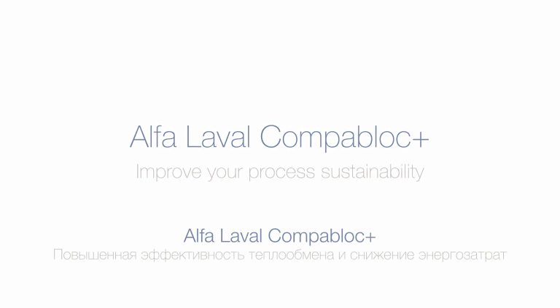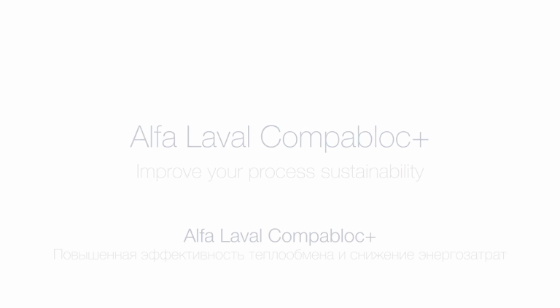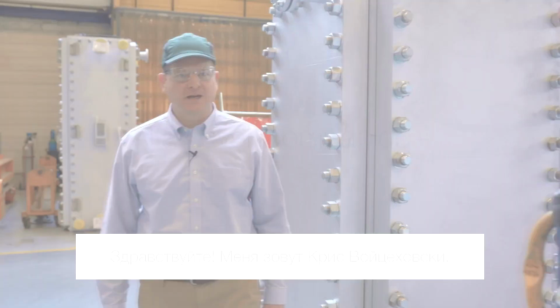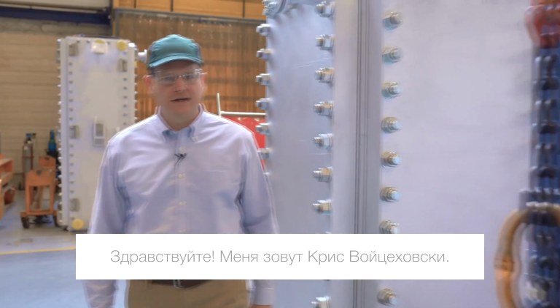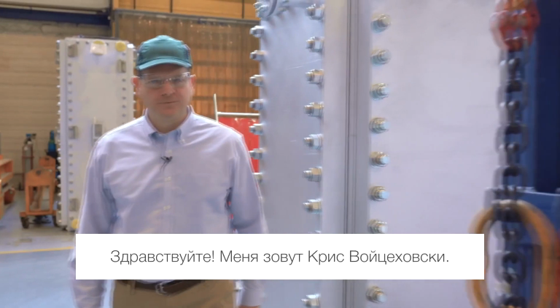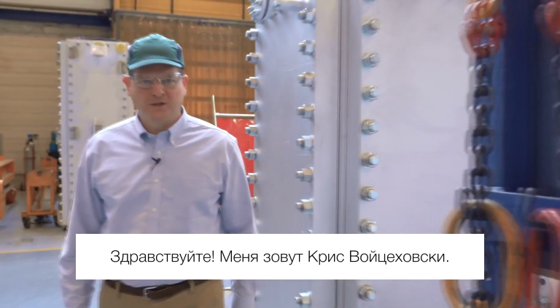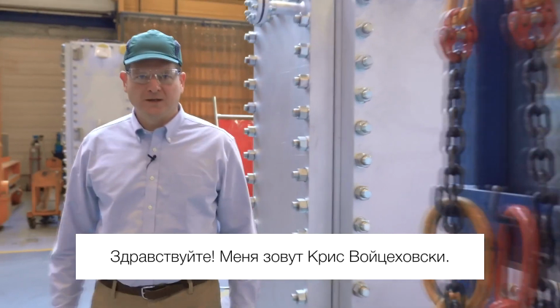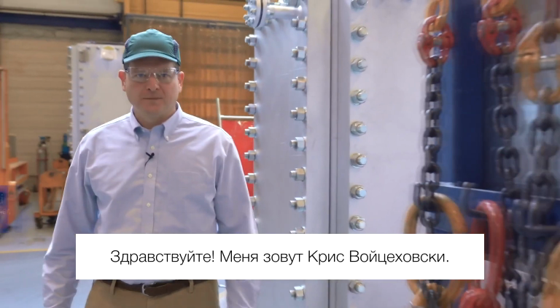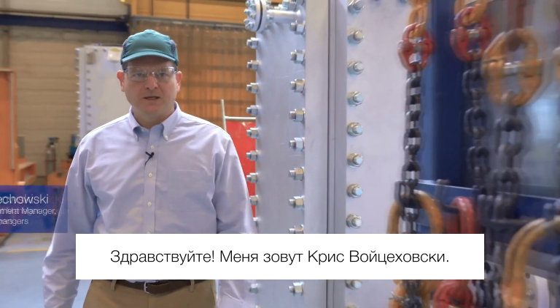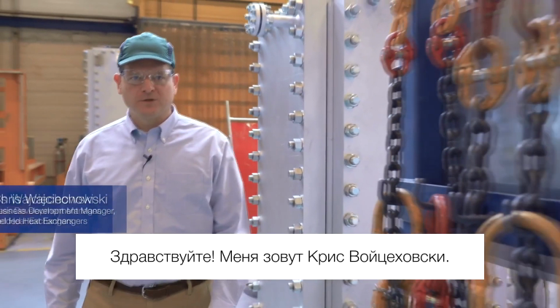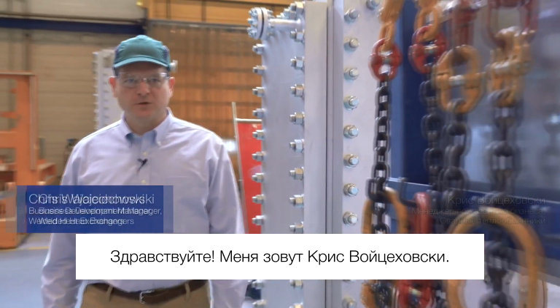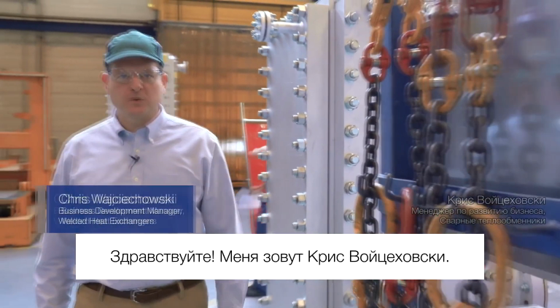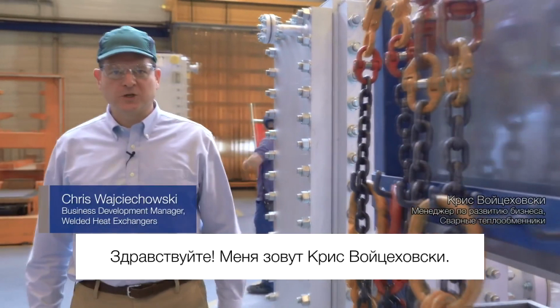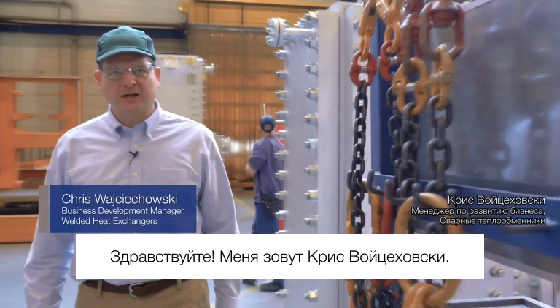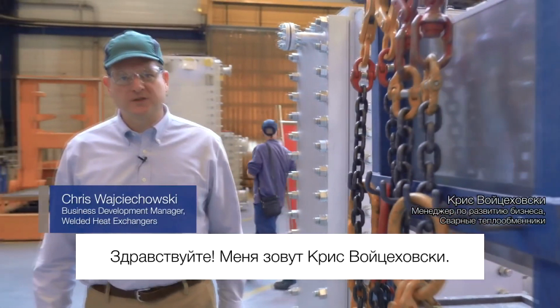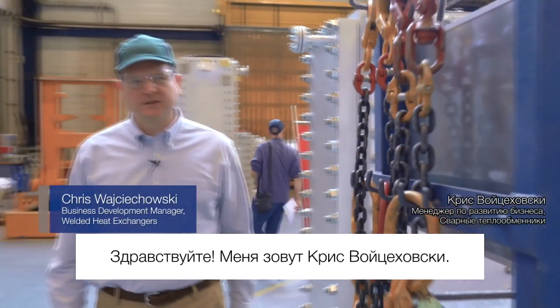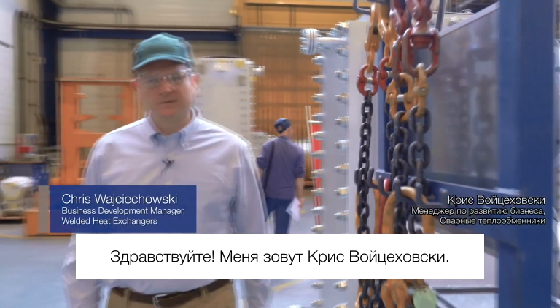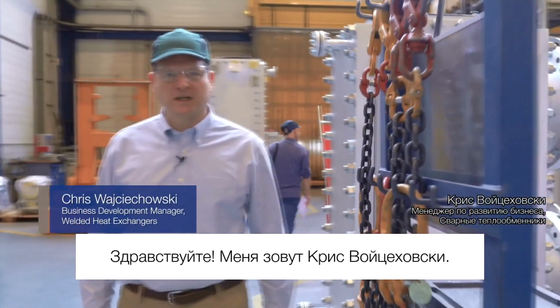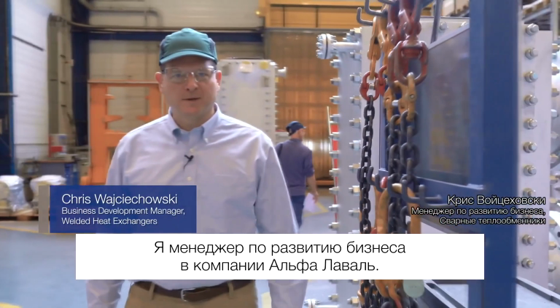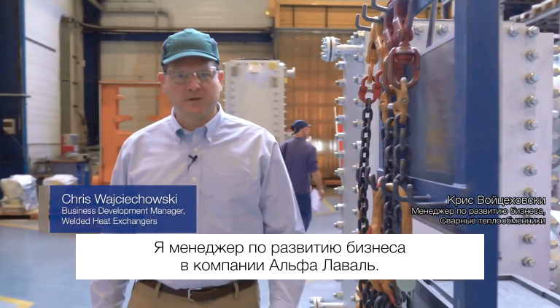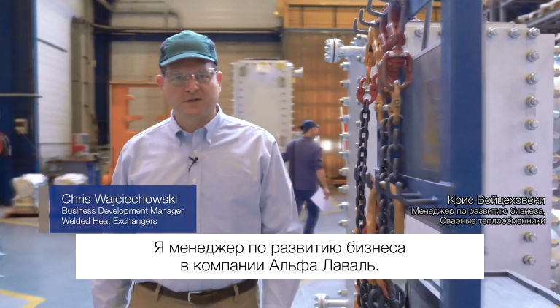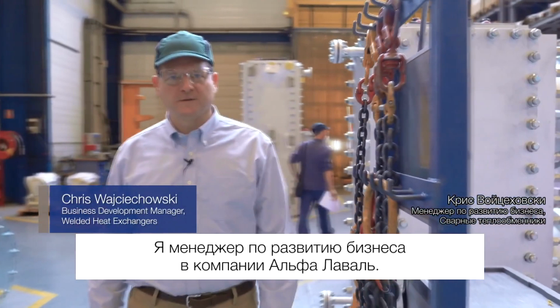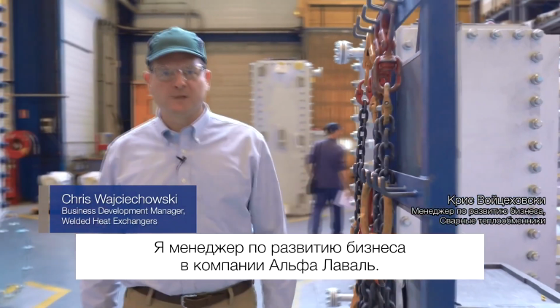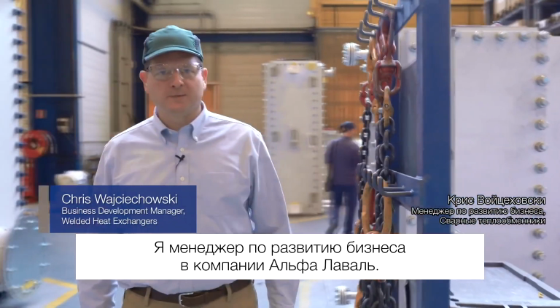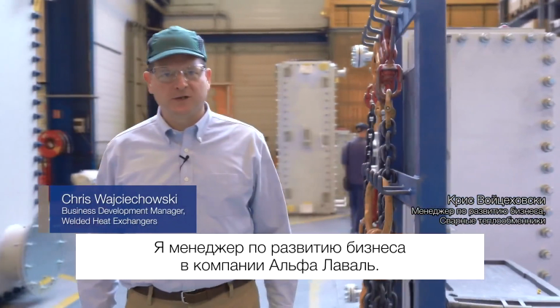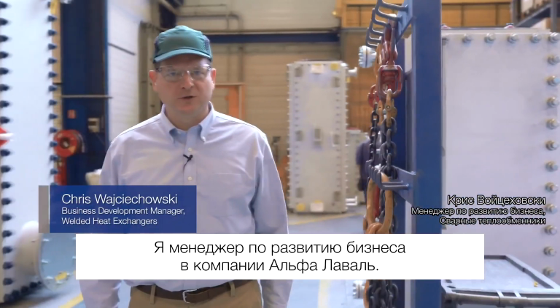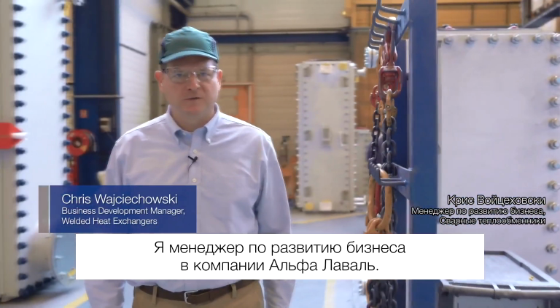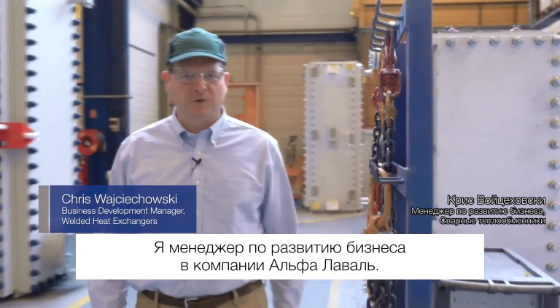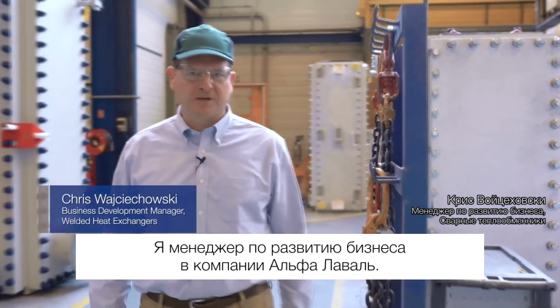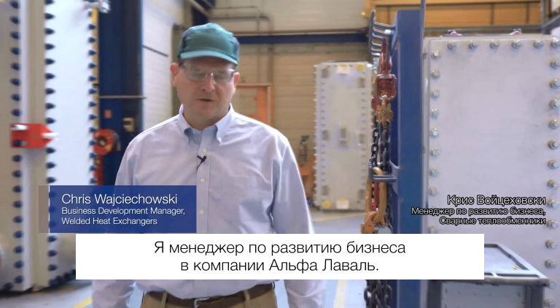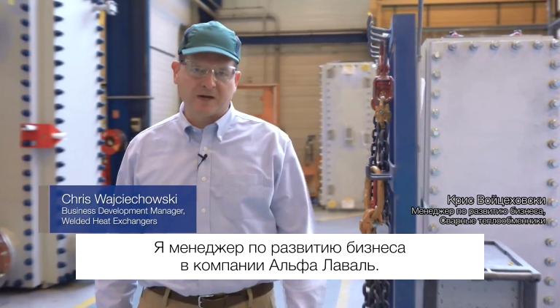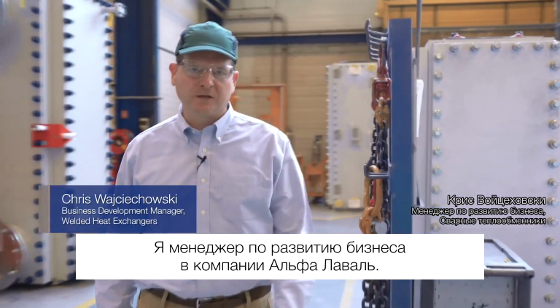Hi, my name is Chris Wojciechowski, and I'm a business development manager for Alpha Laval.